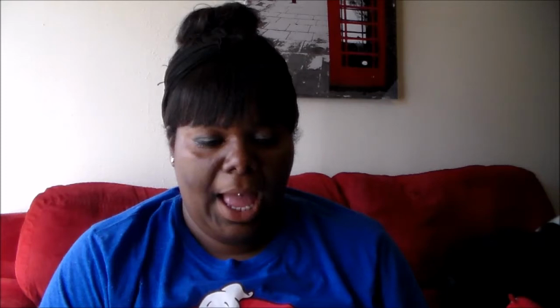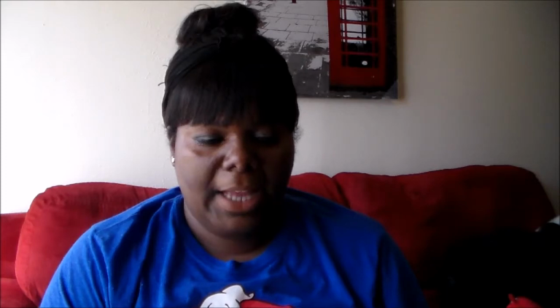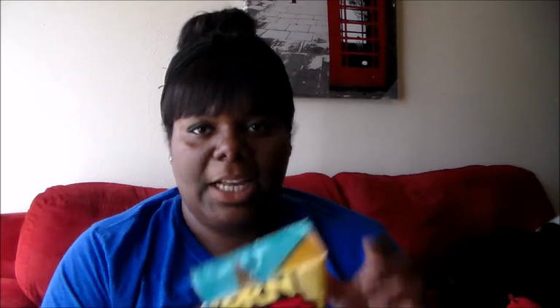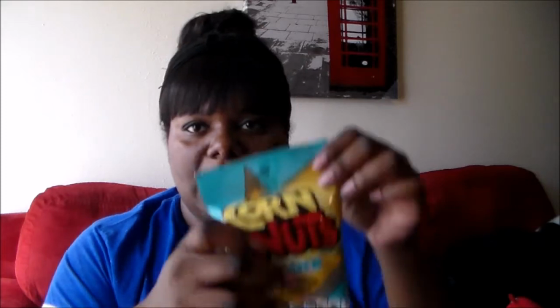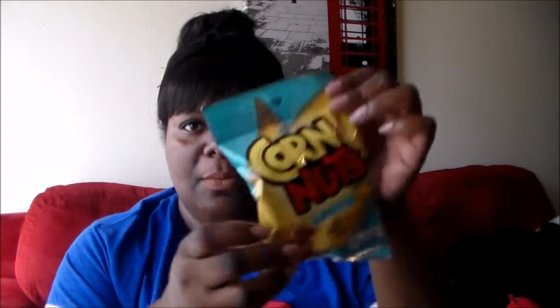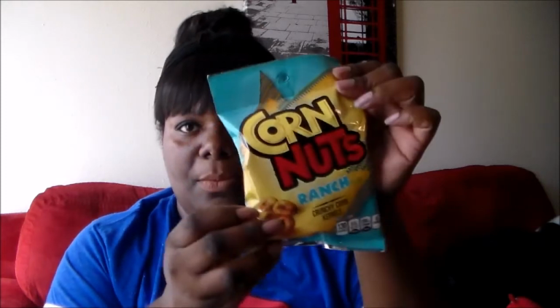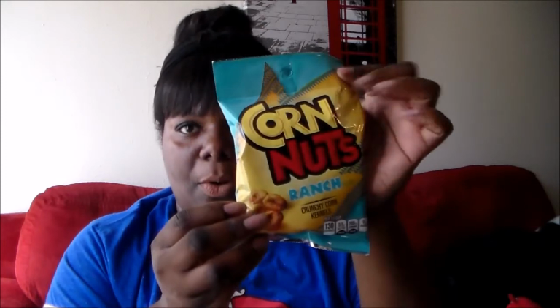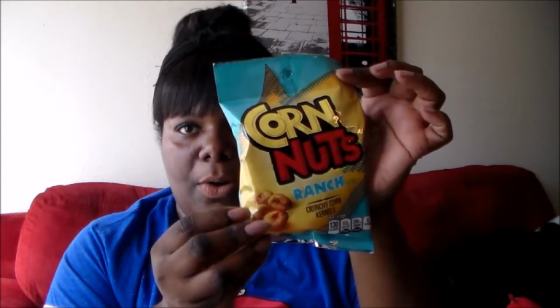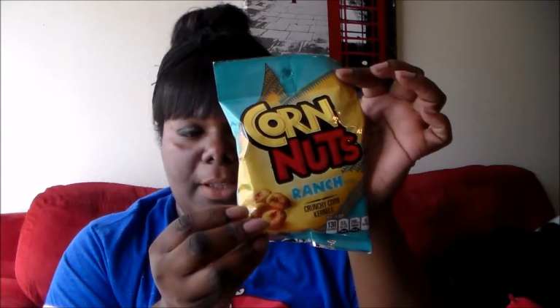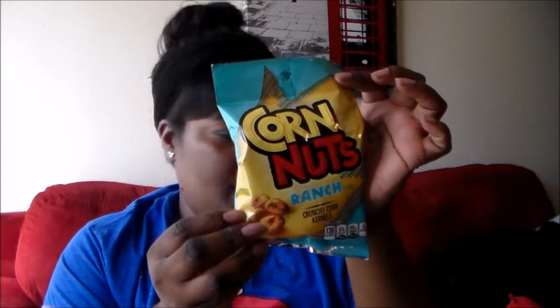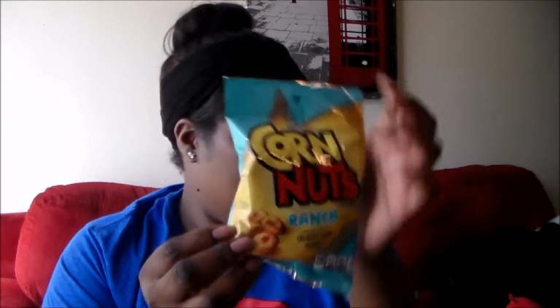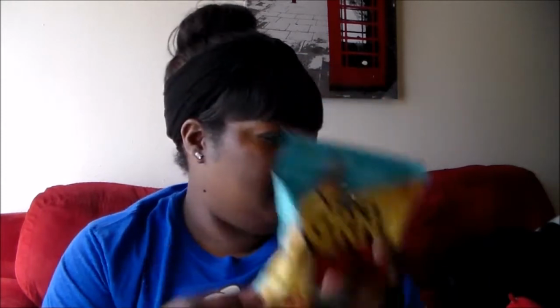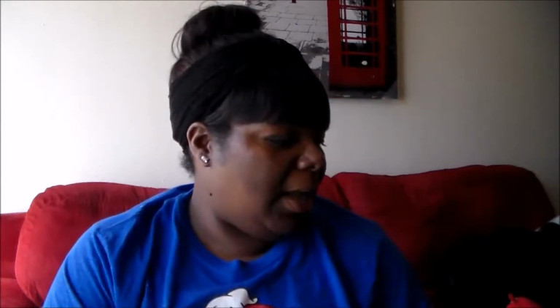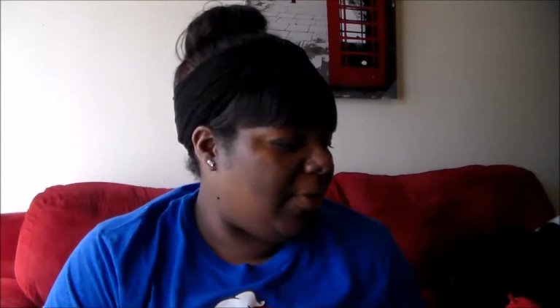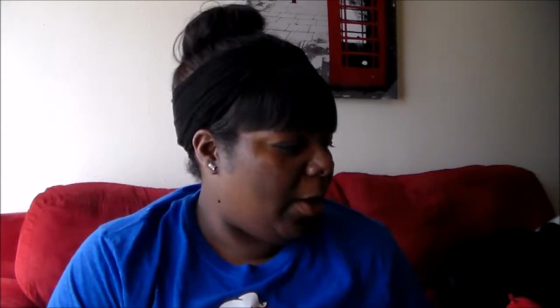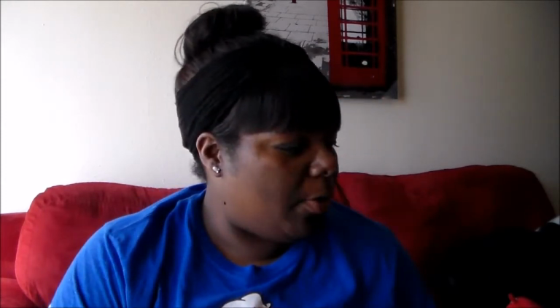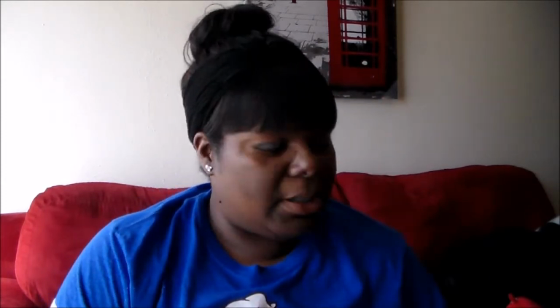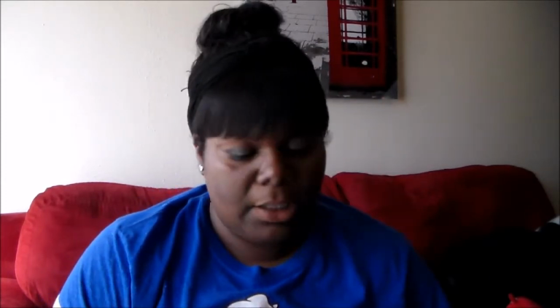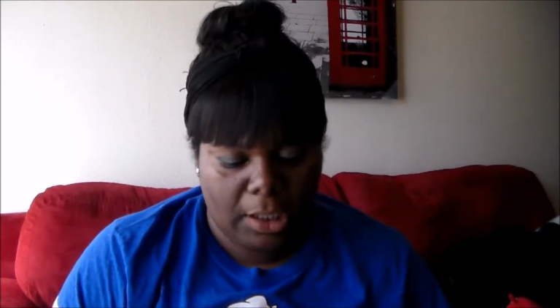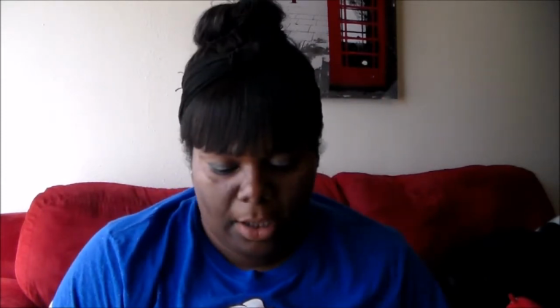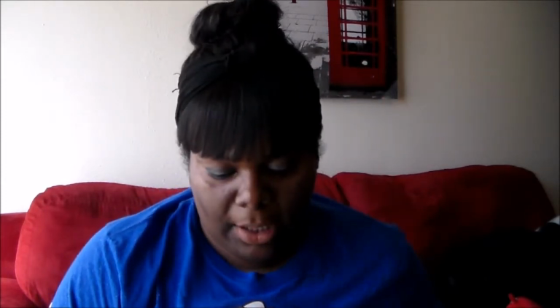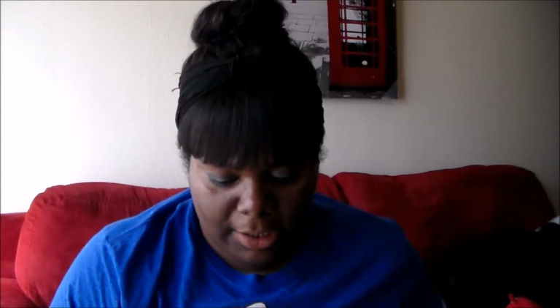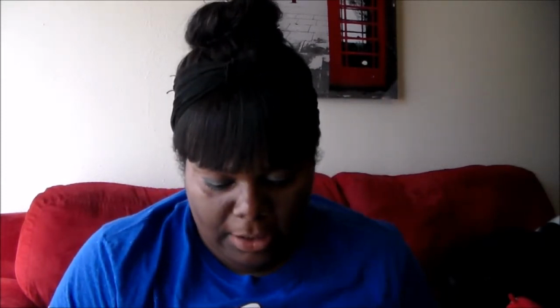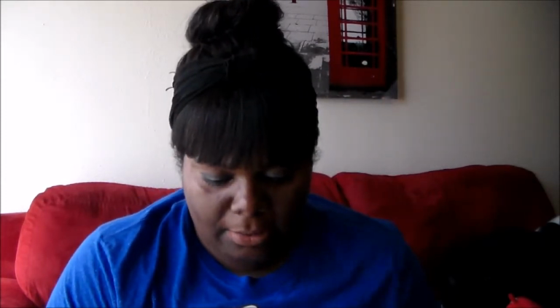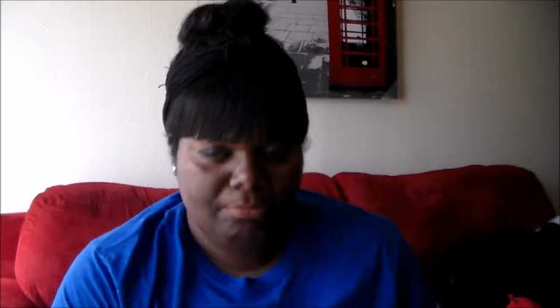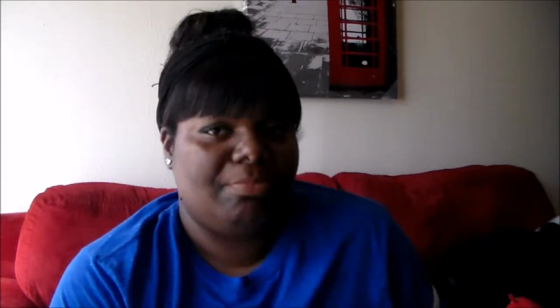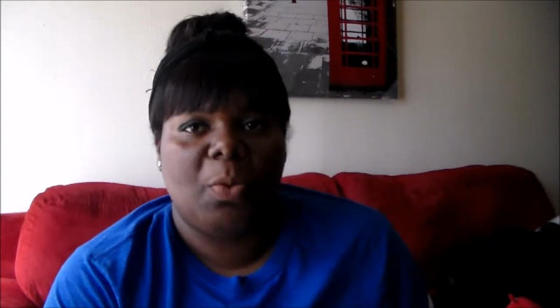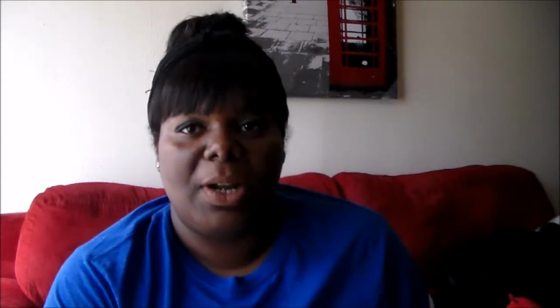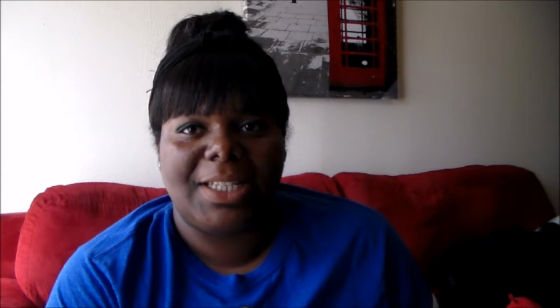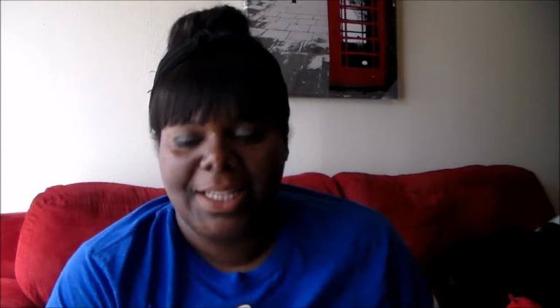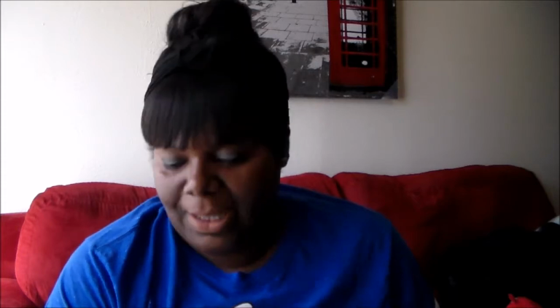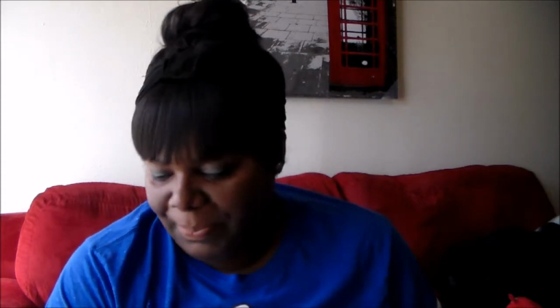Lastly out of that bag, I just got some corn nuts. I hadn't had corn nuts in so long that I just wanted to get some.